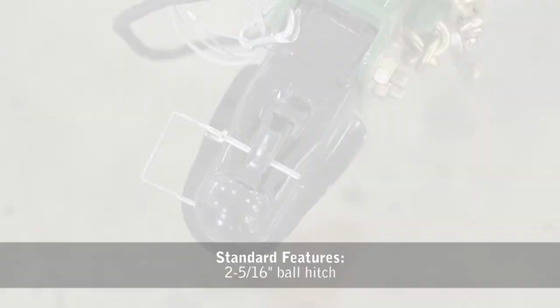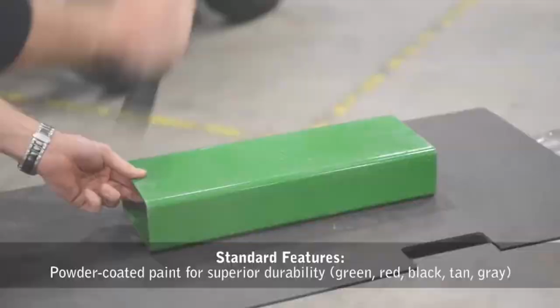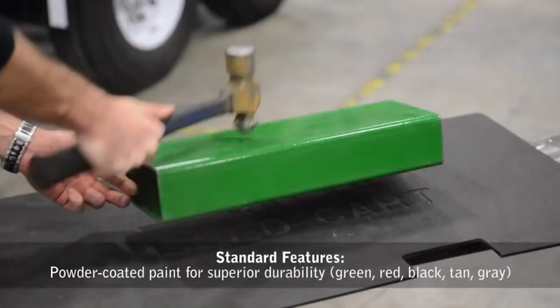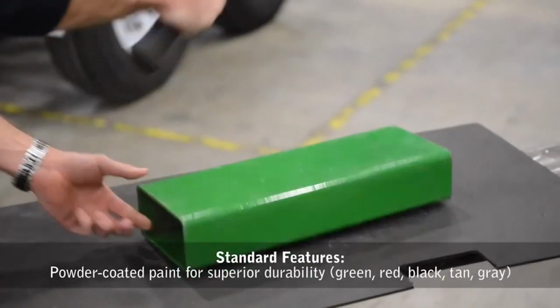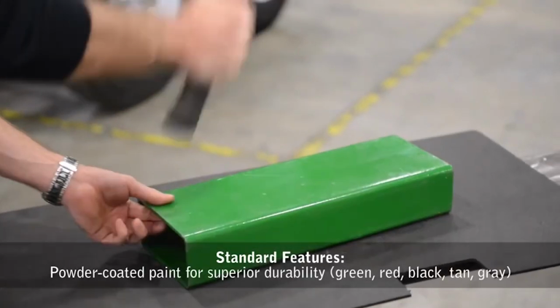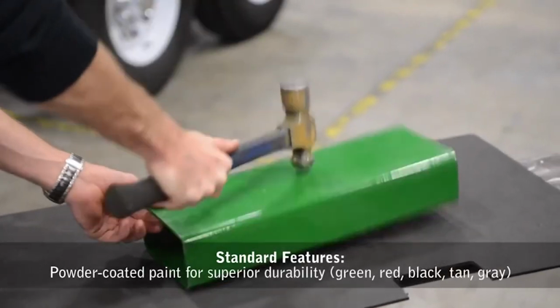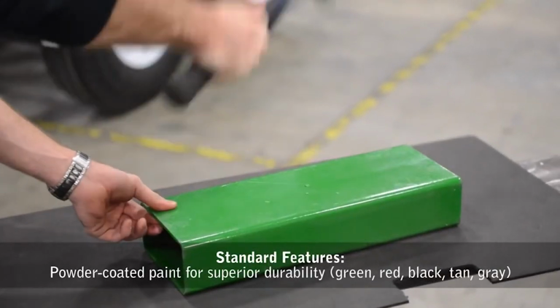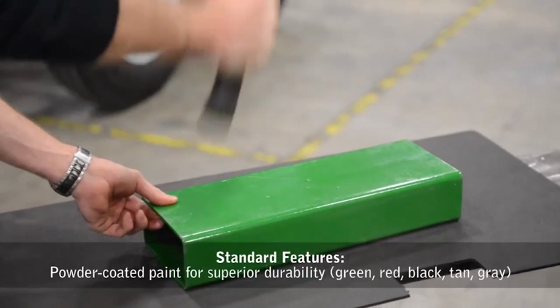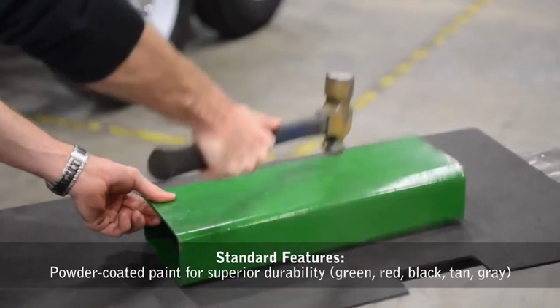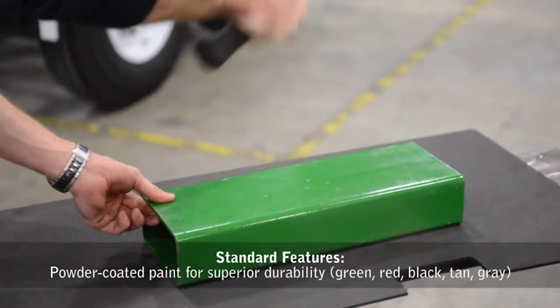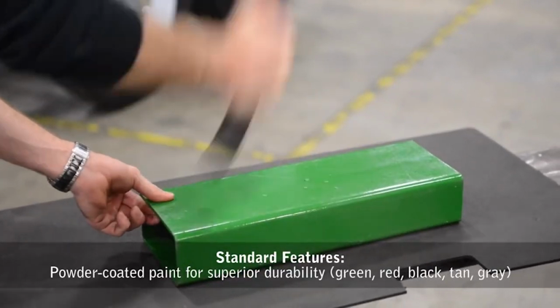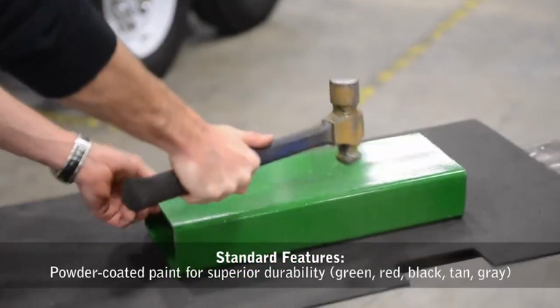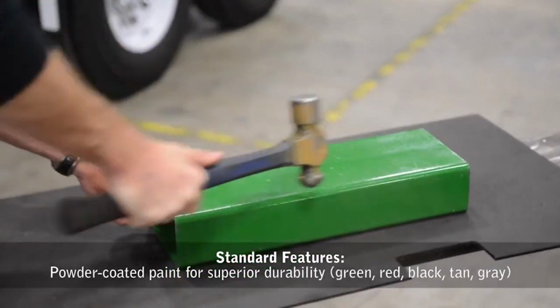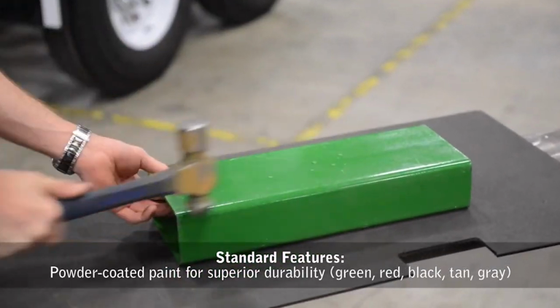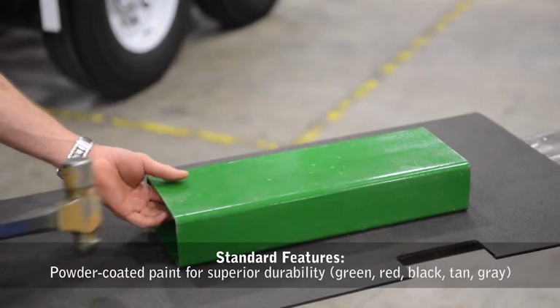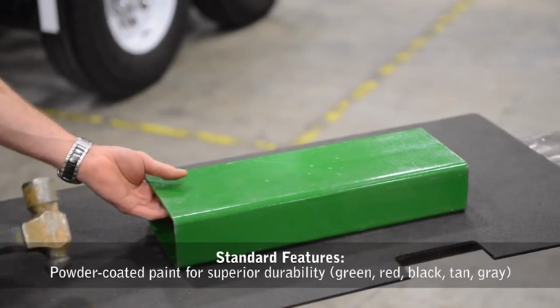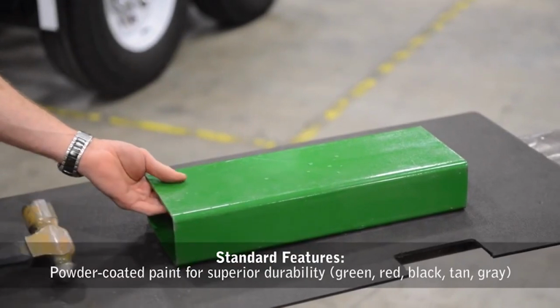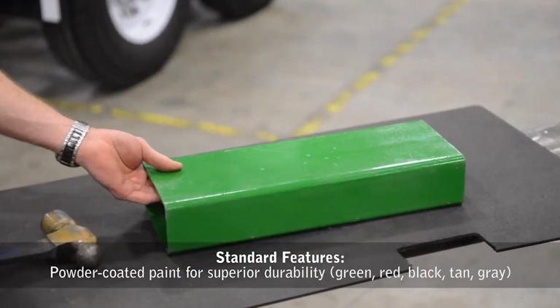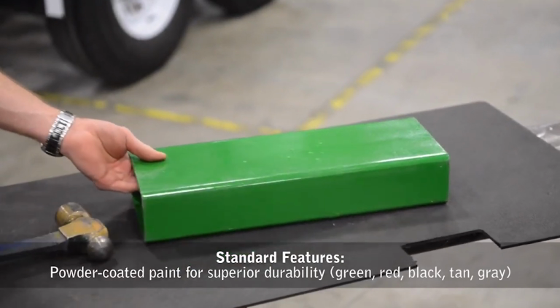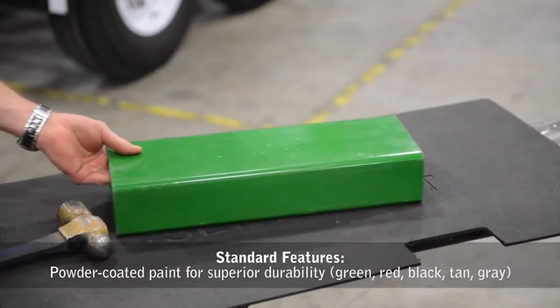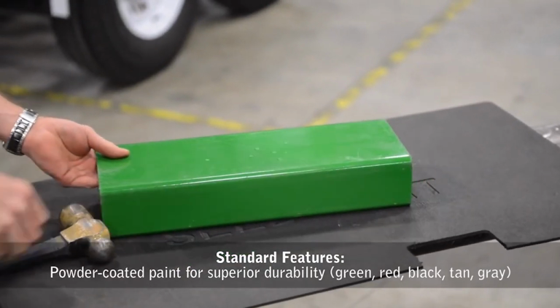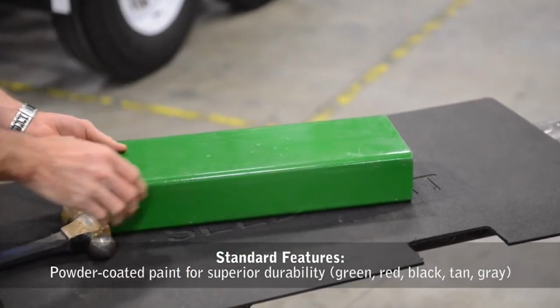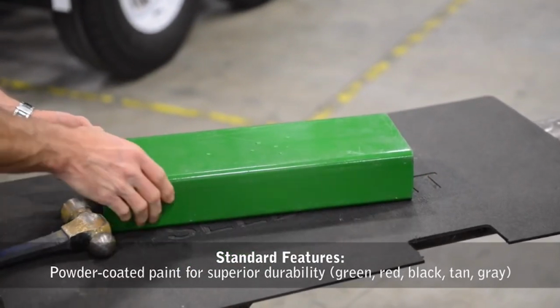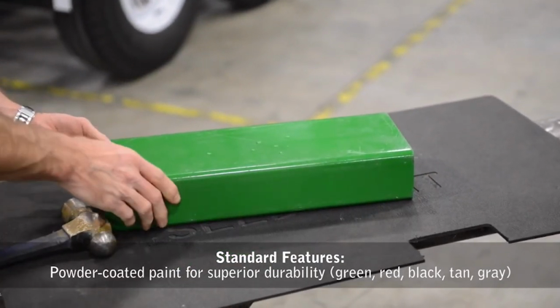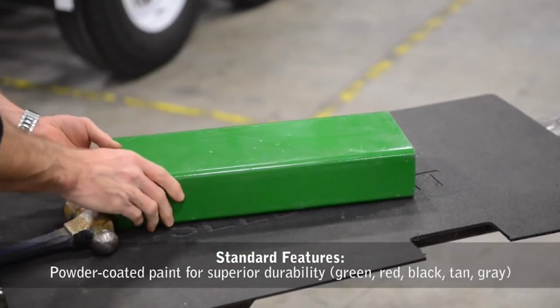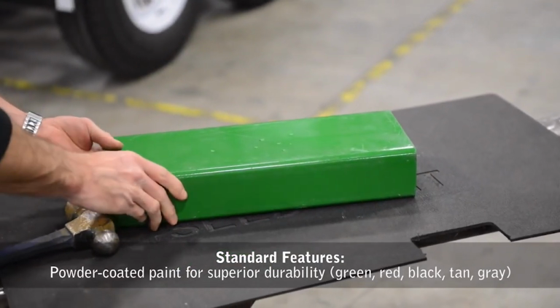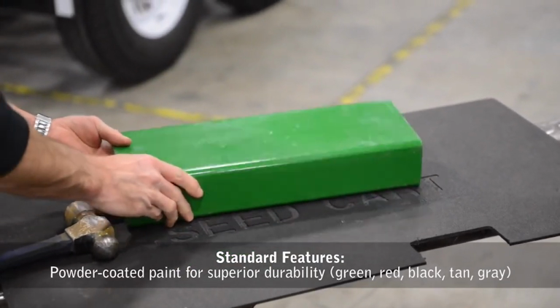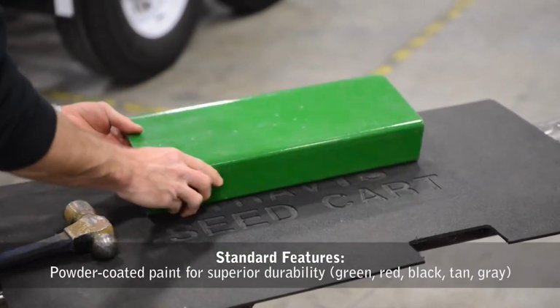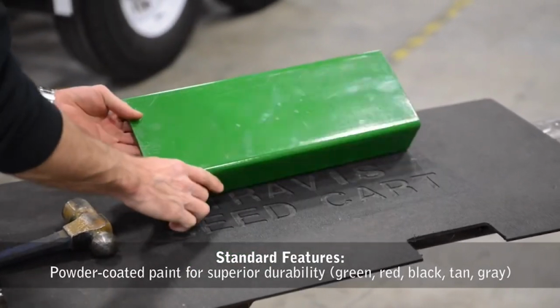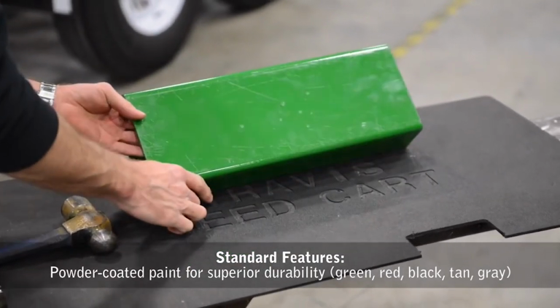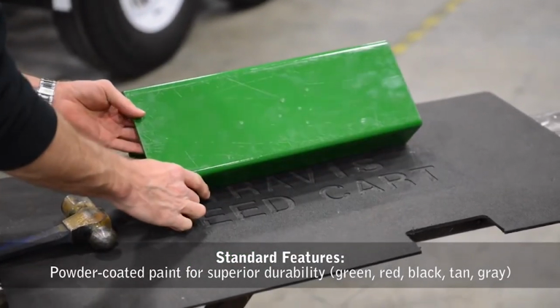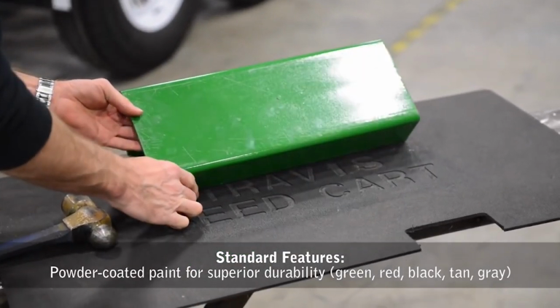All models feature powder-coated paint for superior durability, available in green, red, or black.